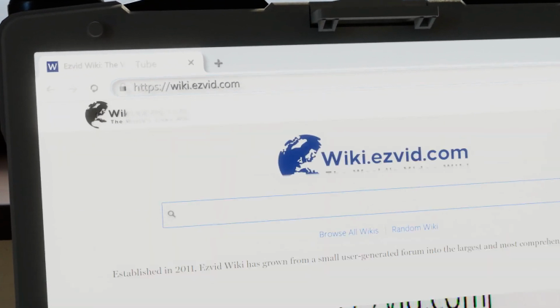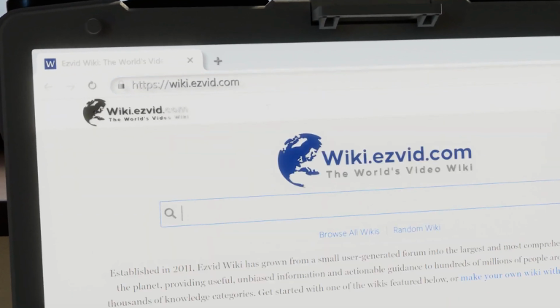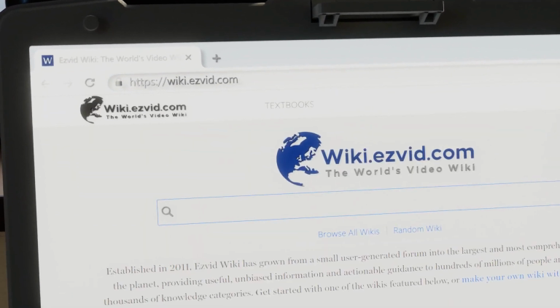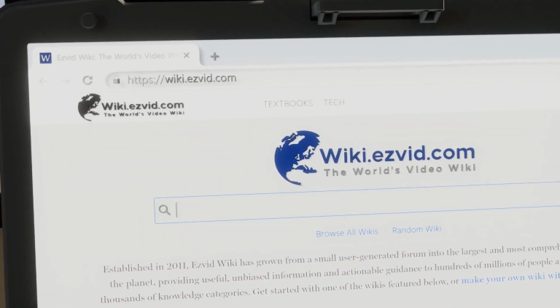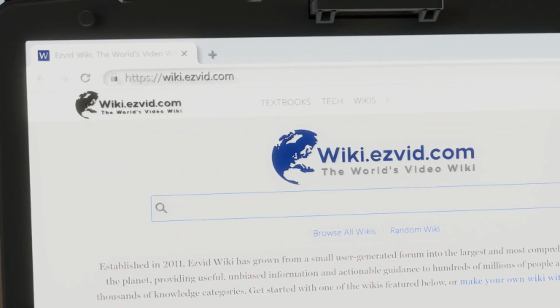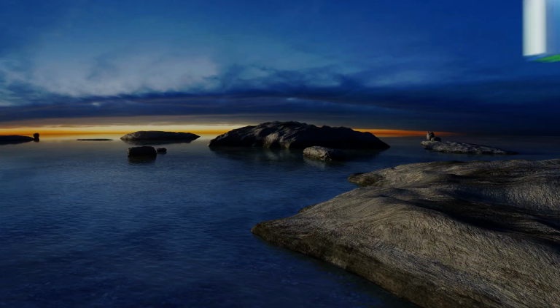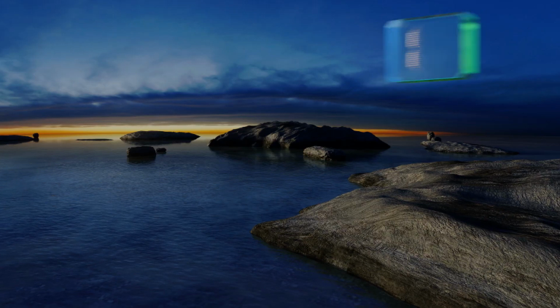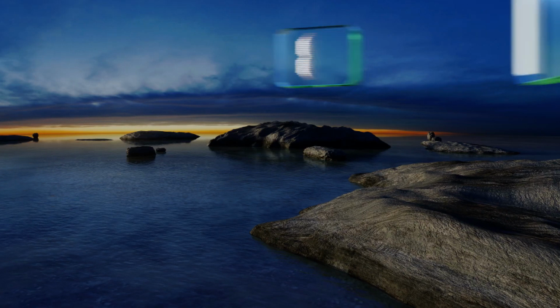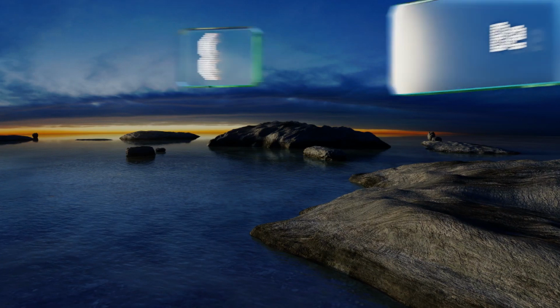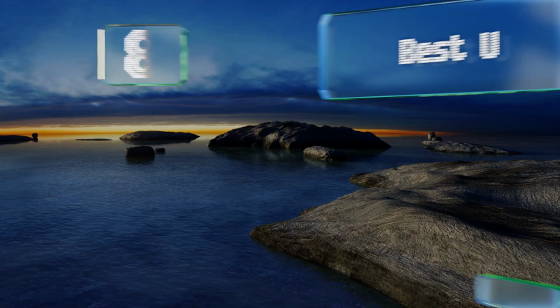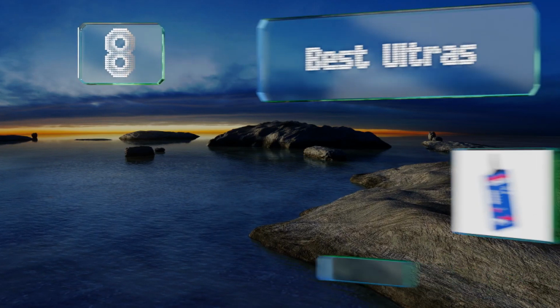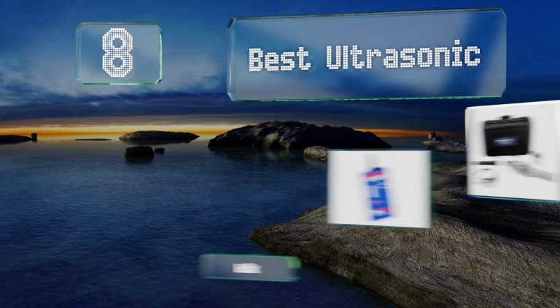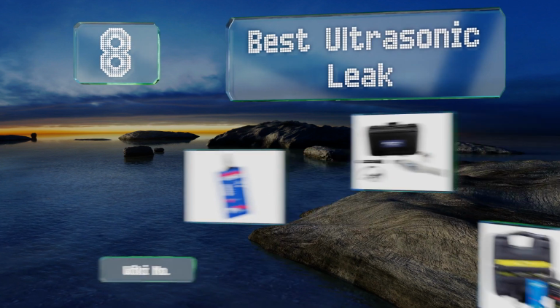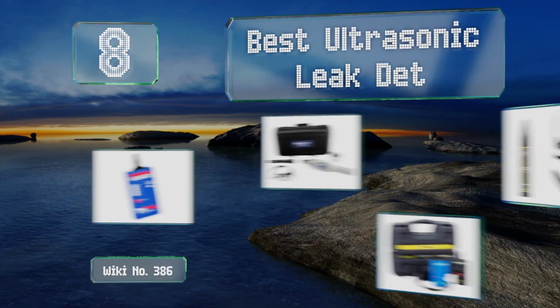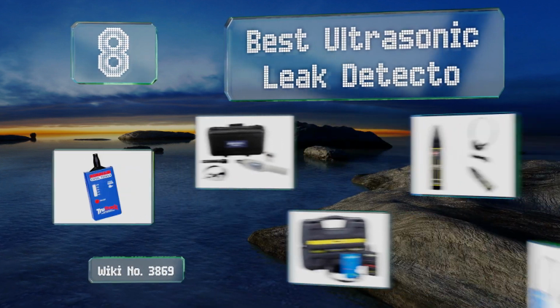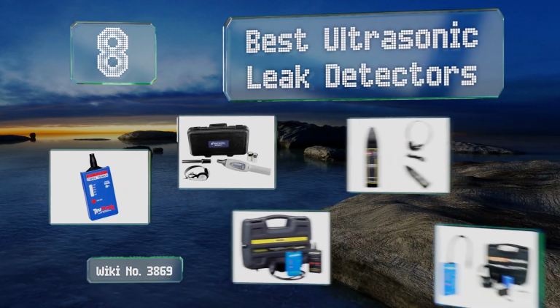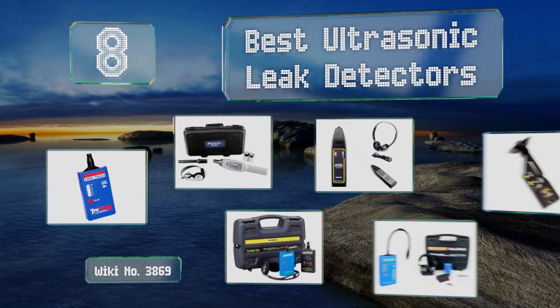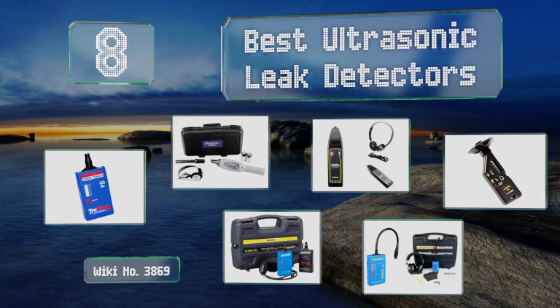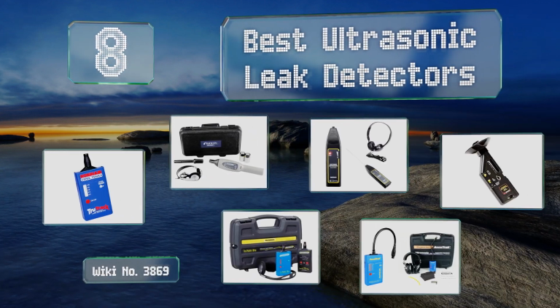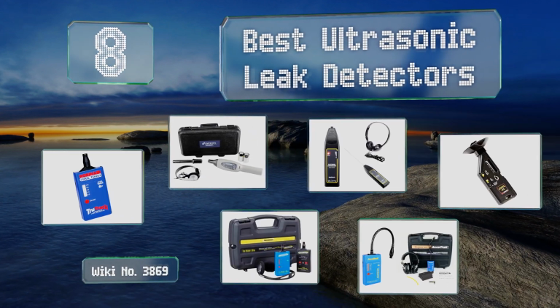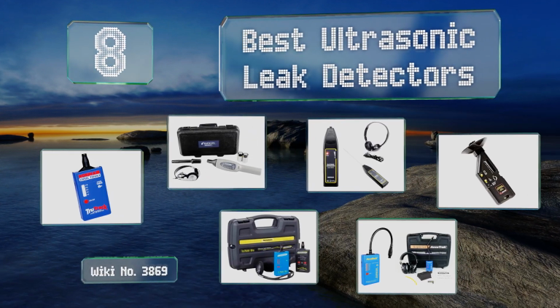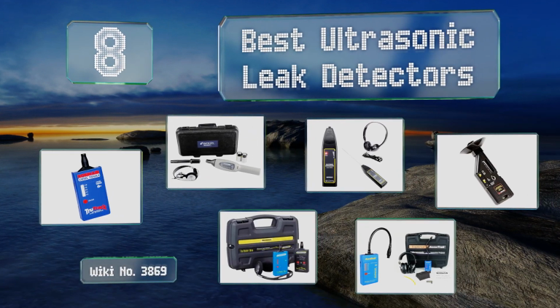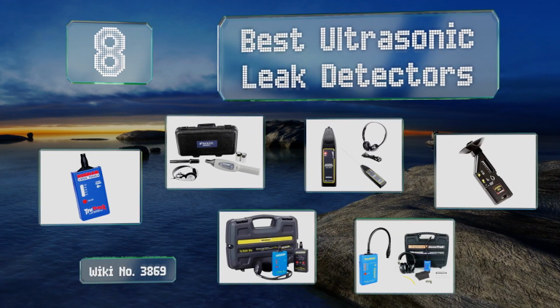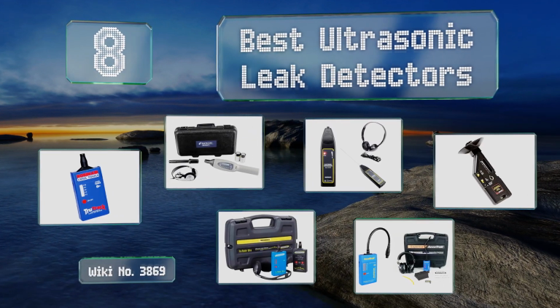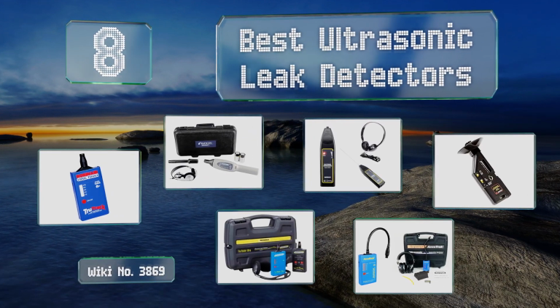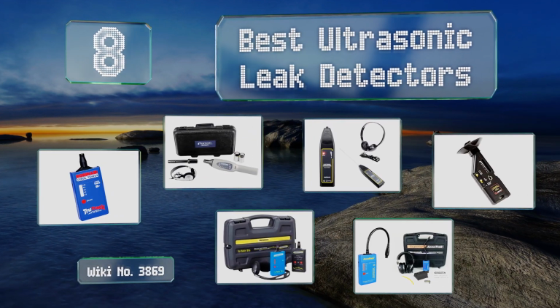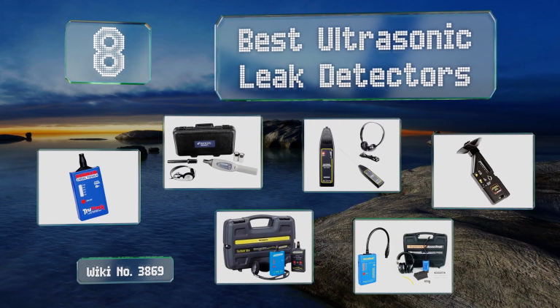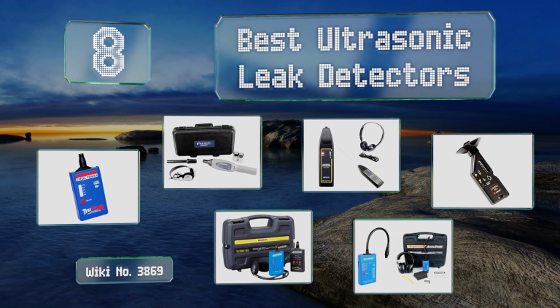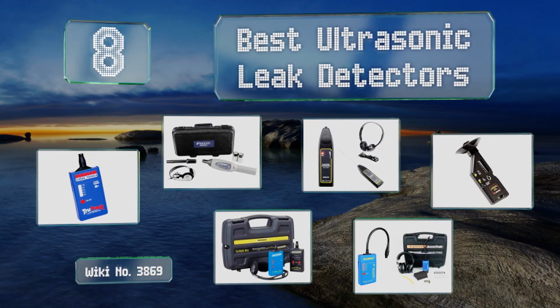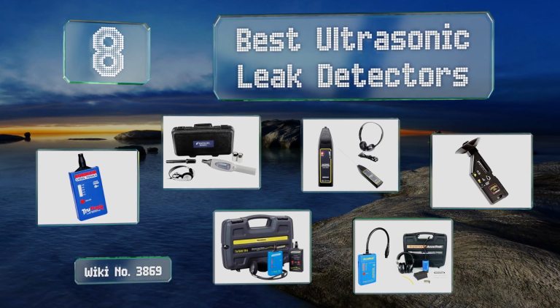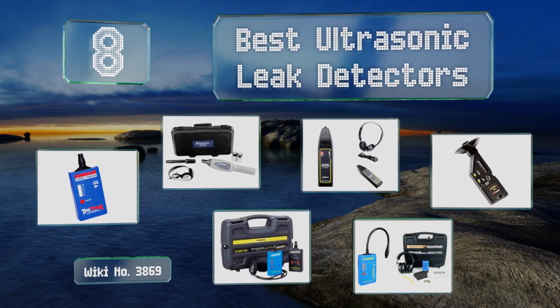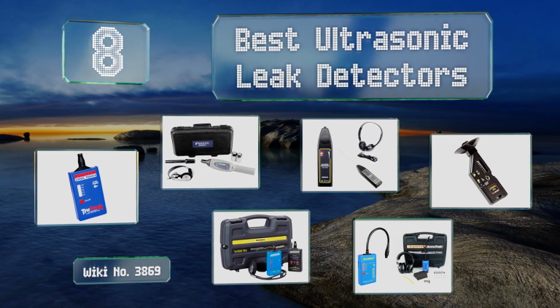EasyVid presents the eight best ultrasonic leak detectors. Let's get started with the list.